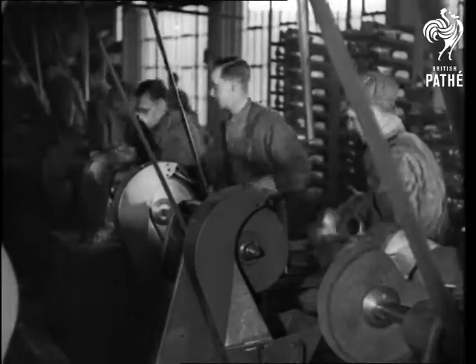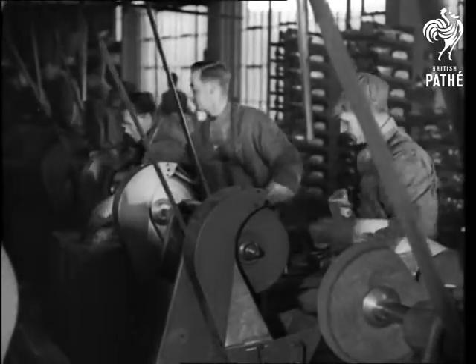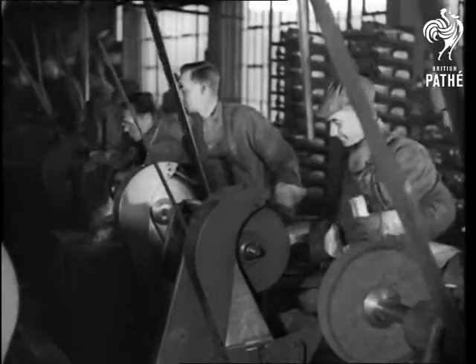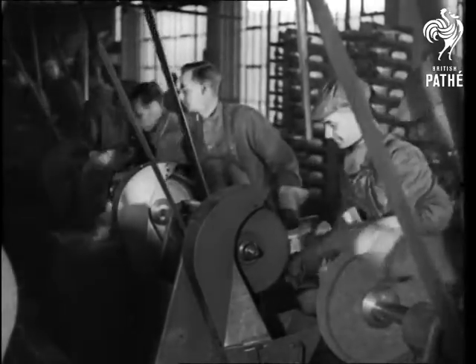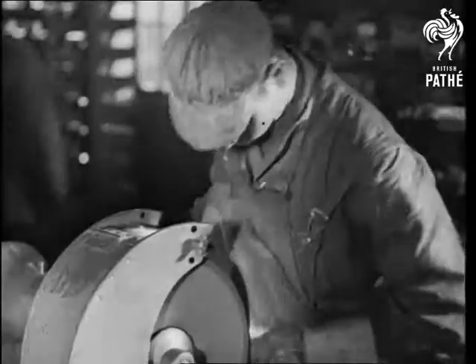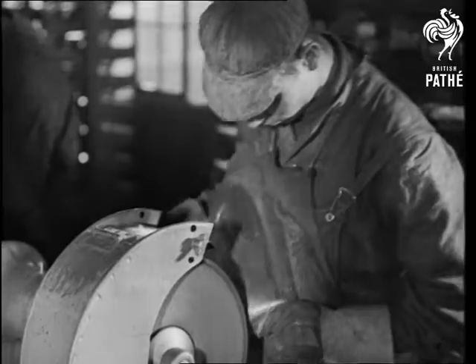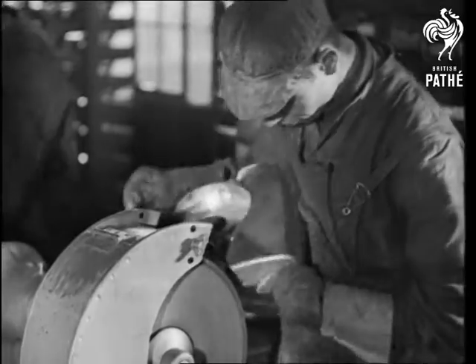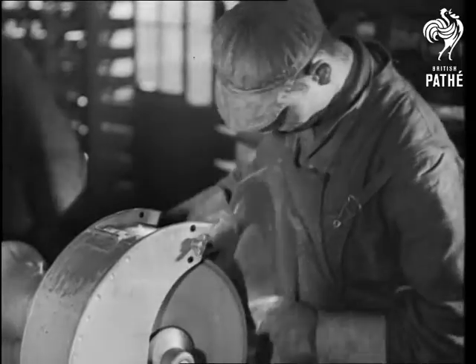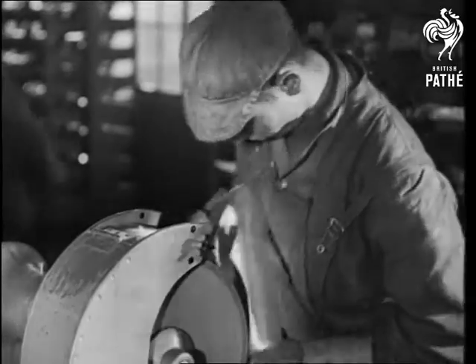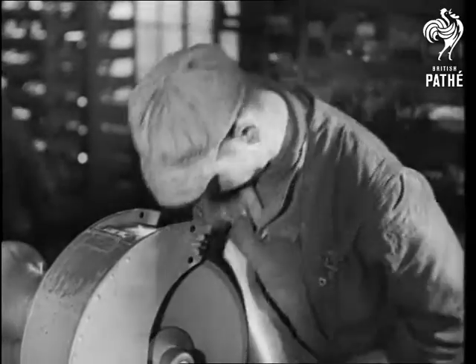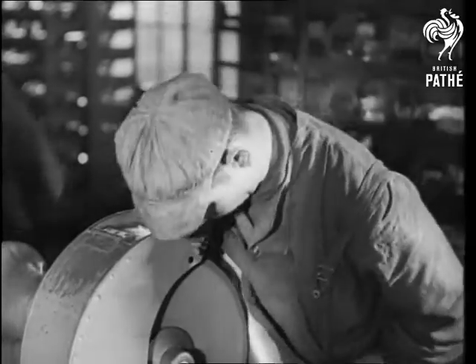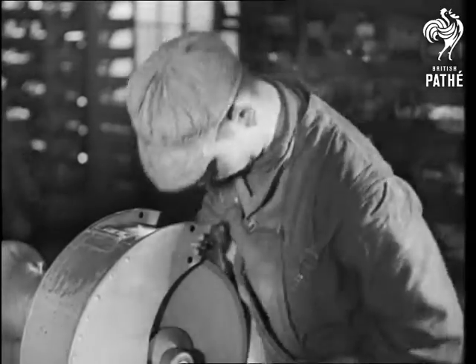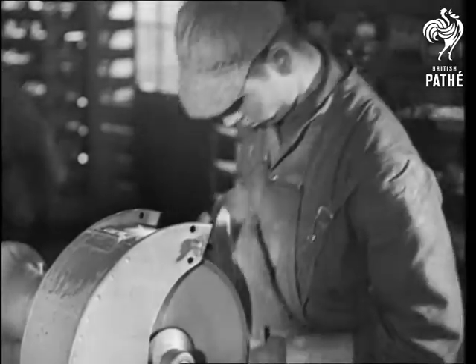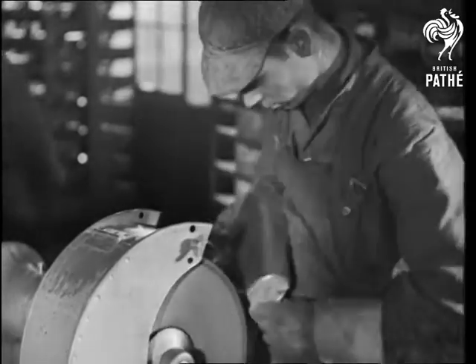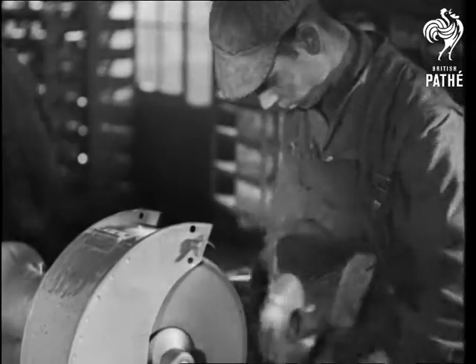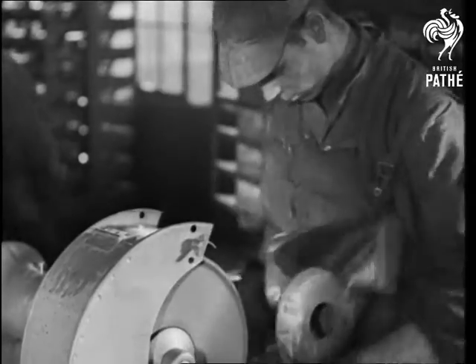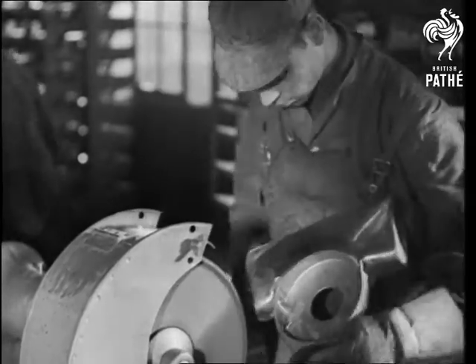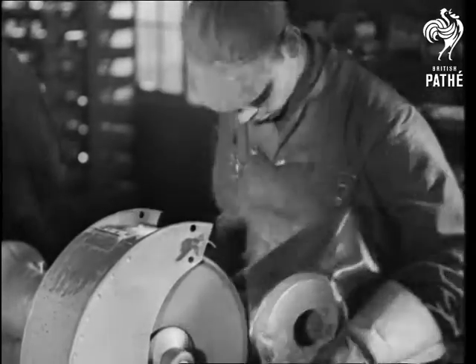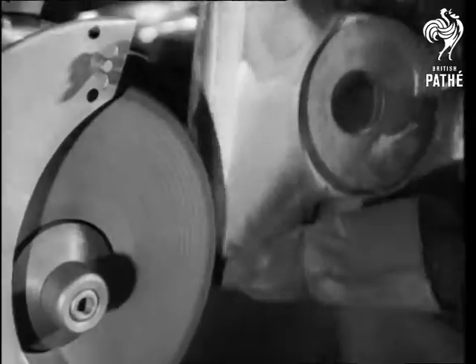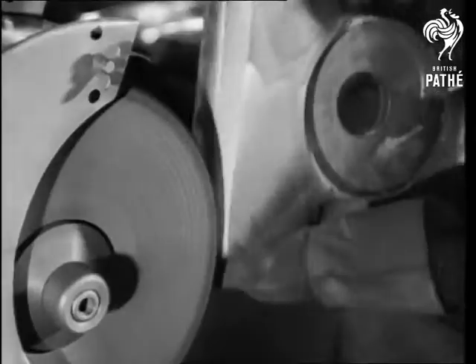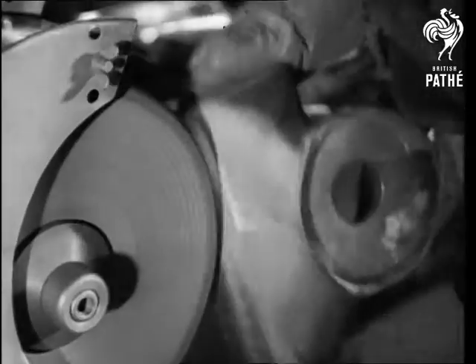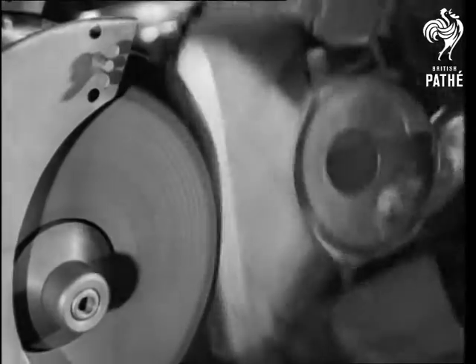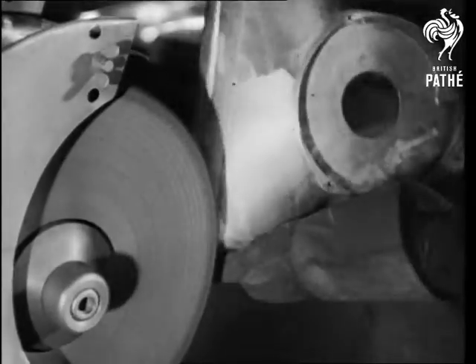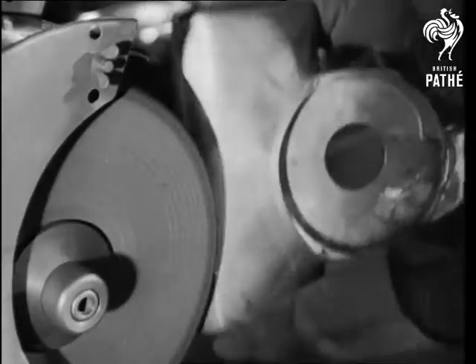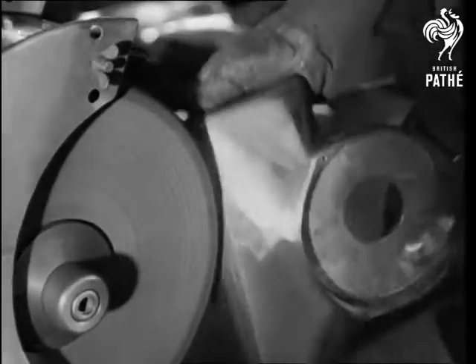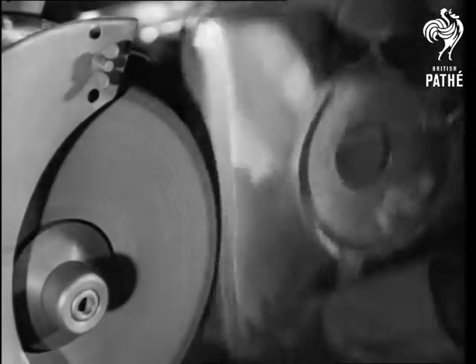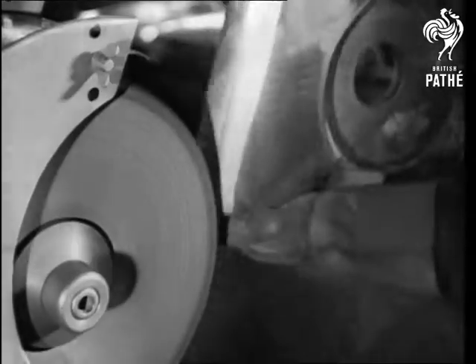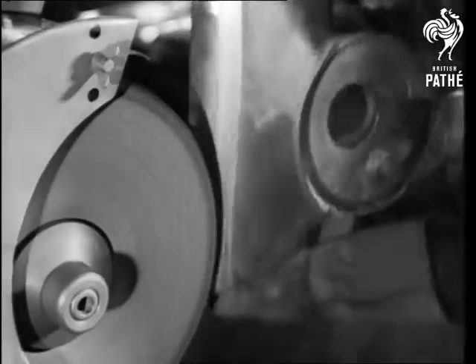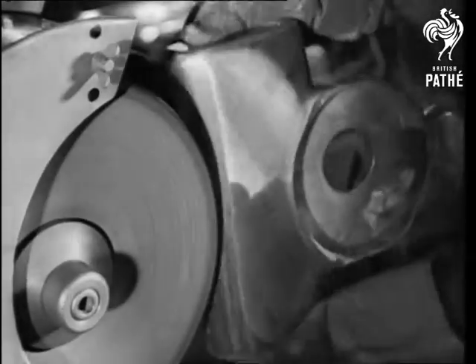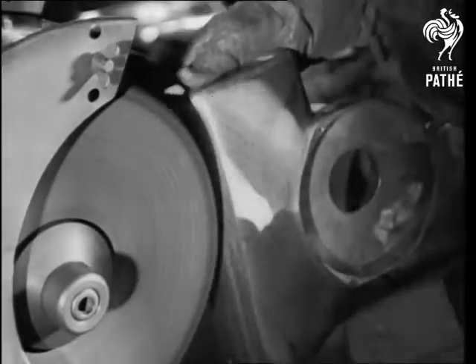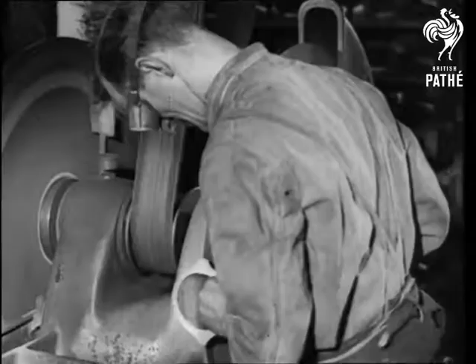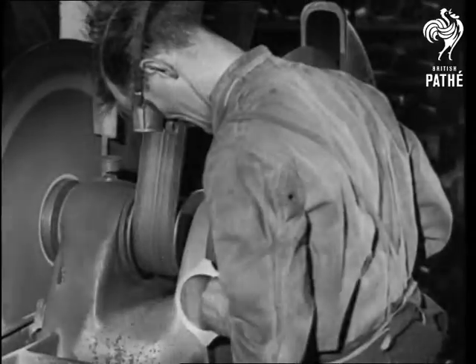Now the main body of the sweeper is polished to a shiny smoothness before being passed through various plating processes.